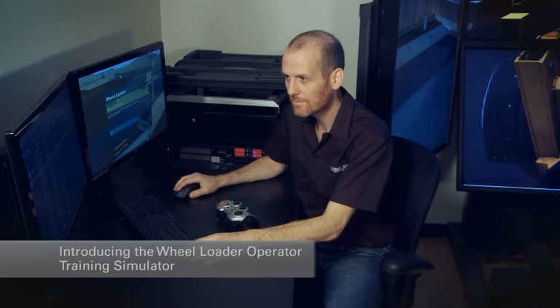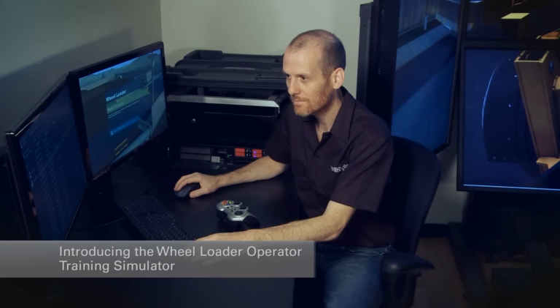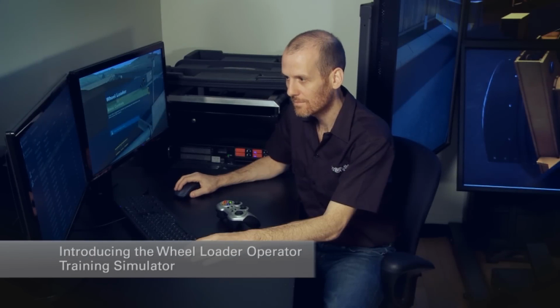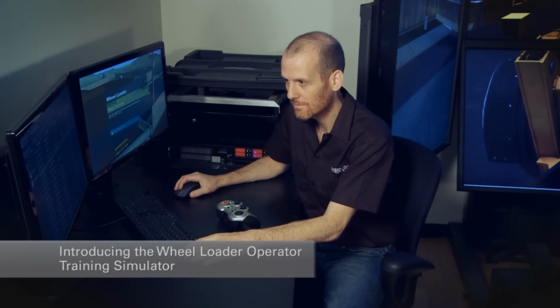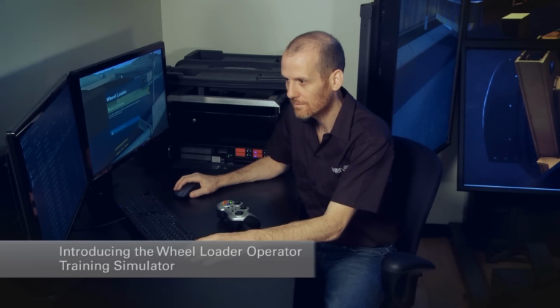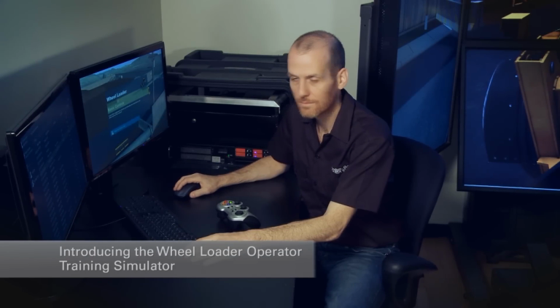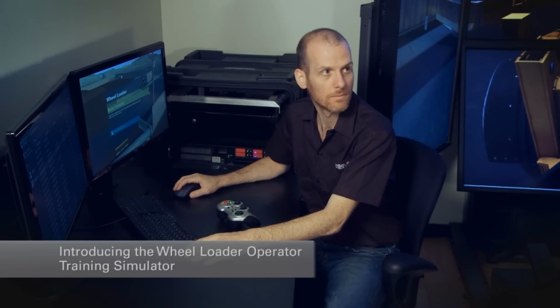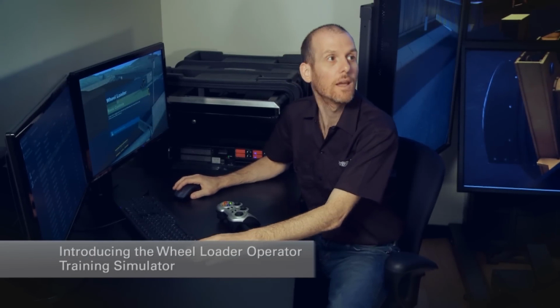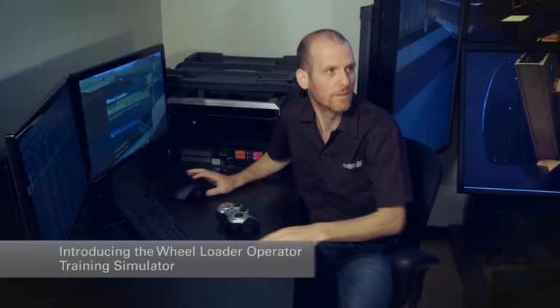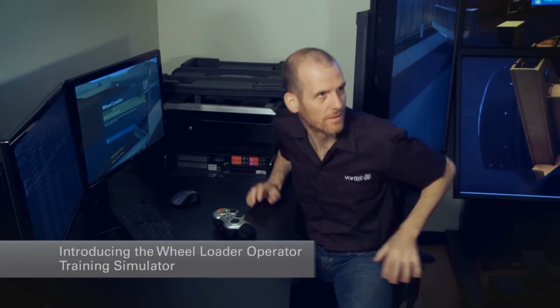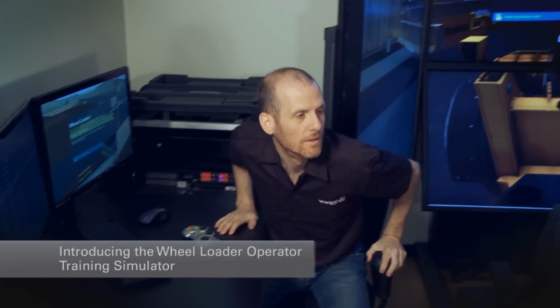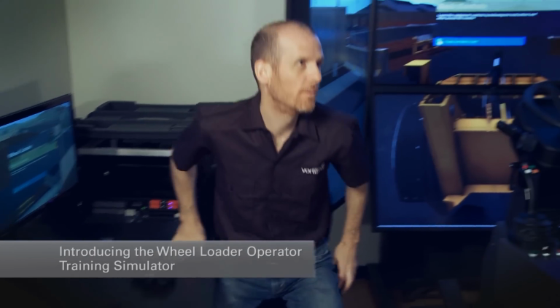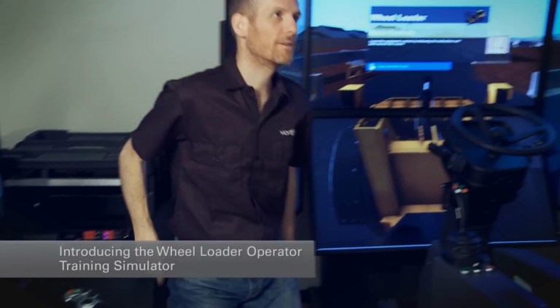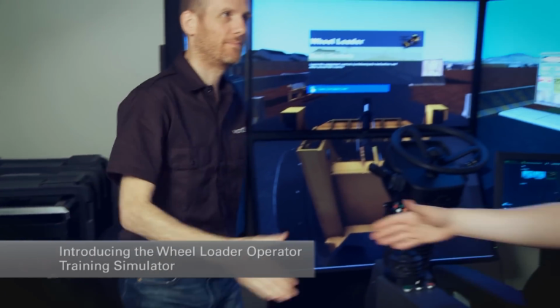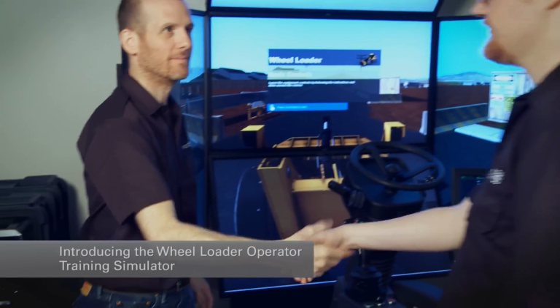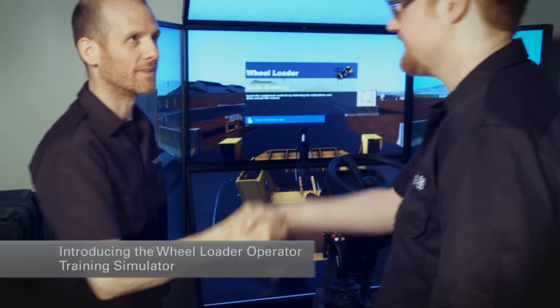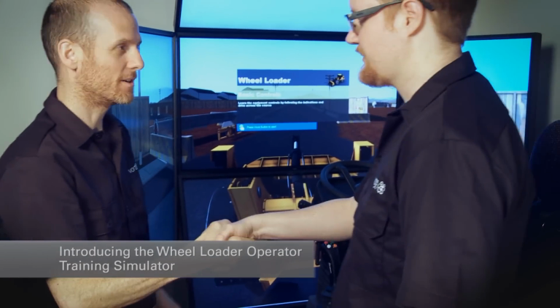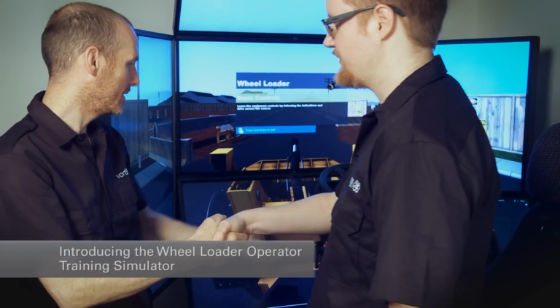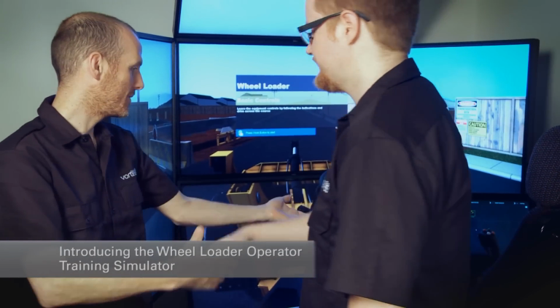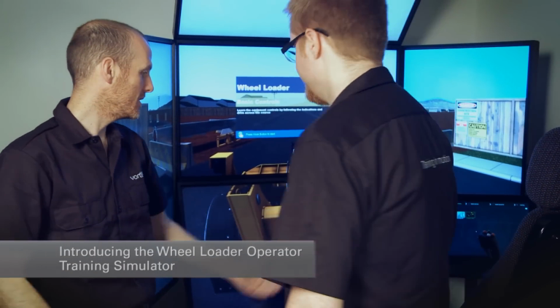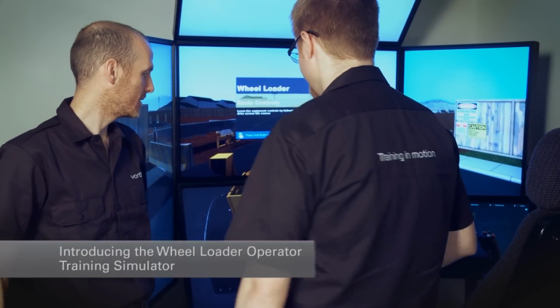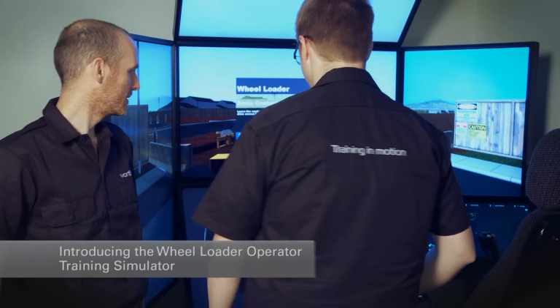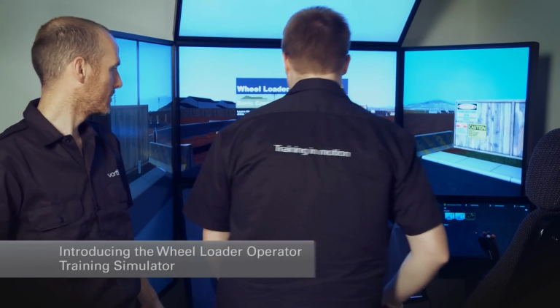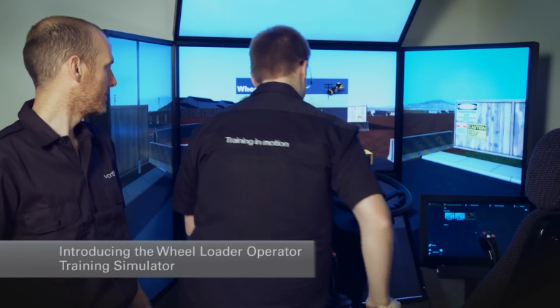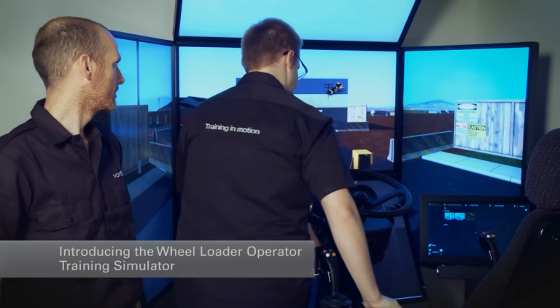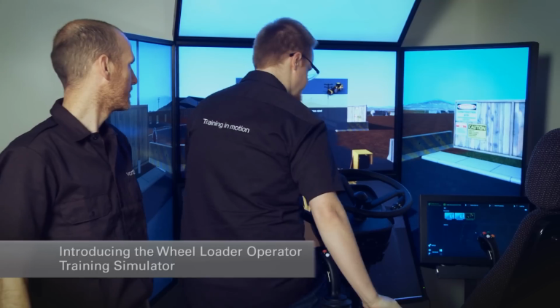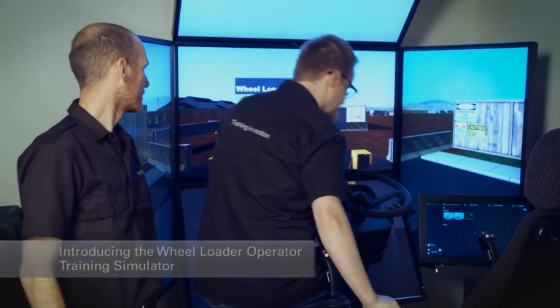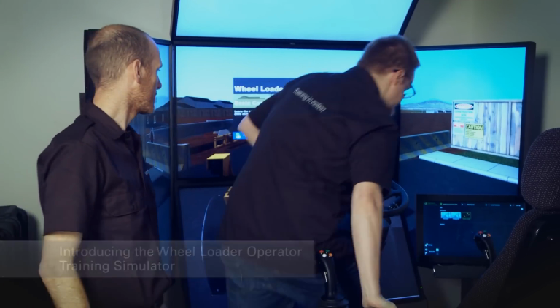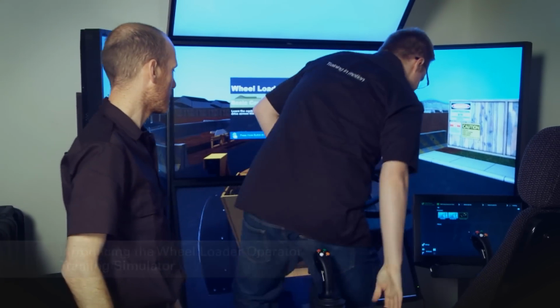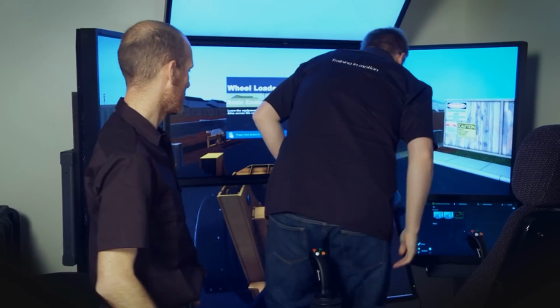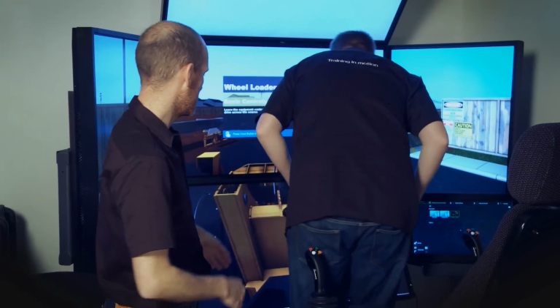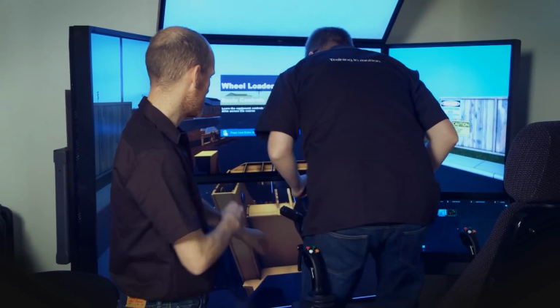Introducing the Wheel Loader Operator Training Simulator, part of the Vortex Training Solution Suite for construction cranes and heavy equipment.